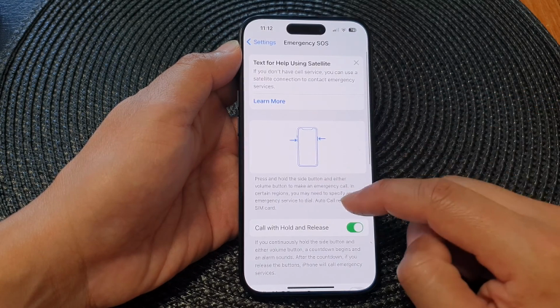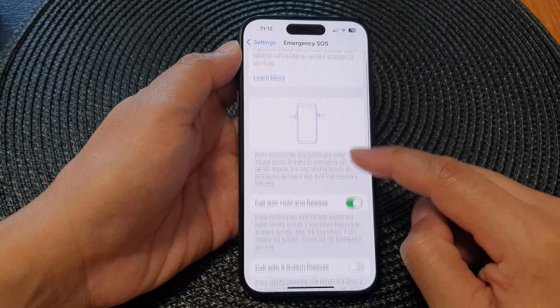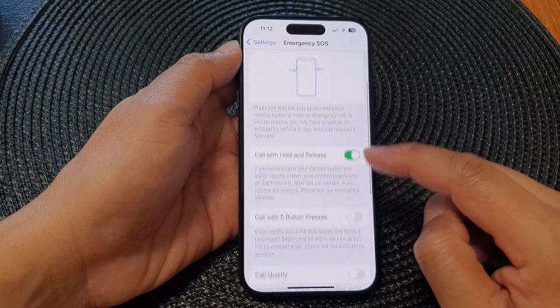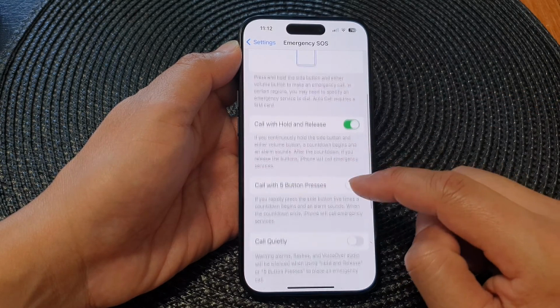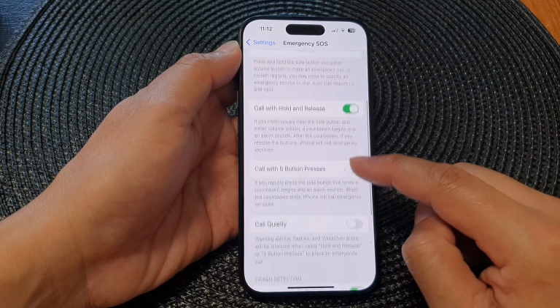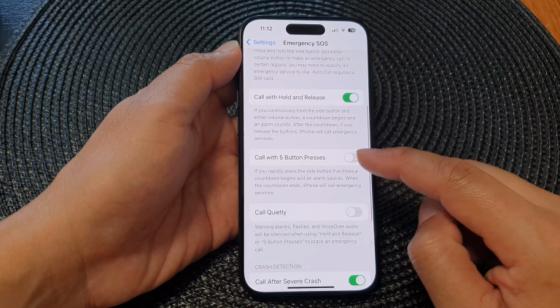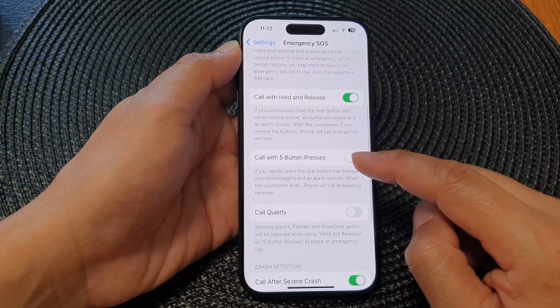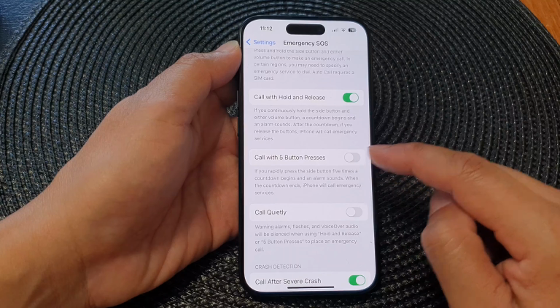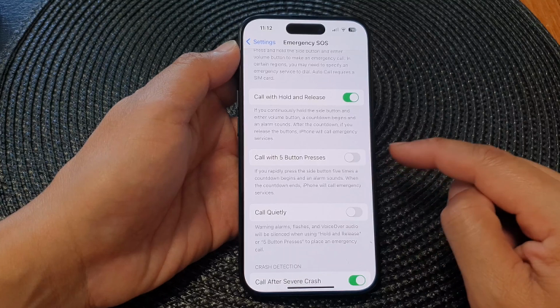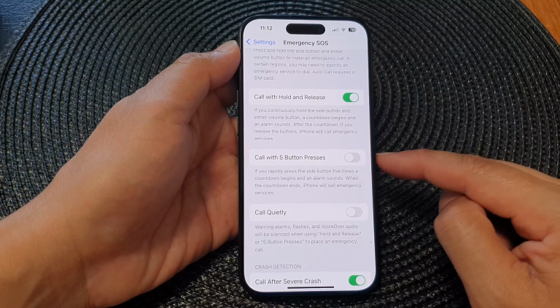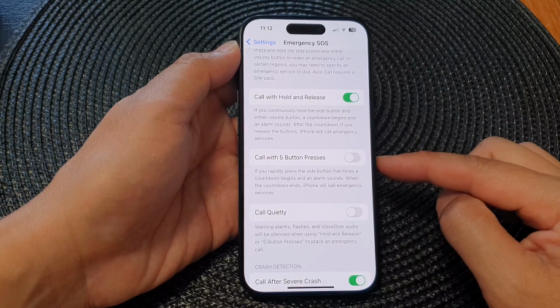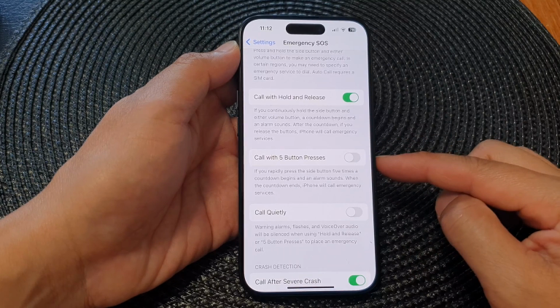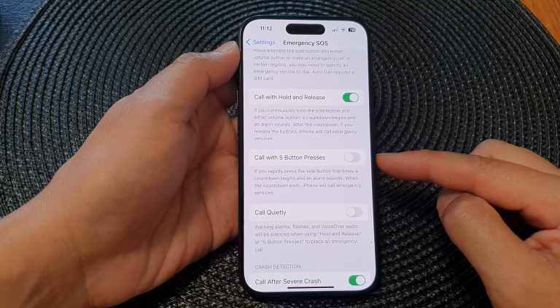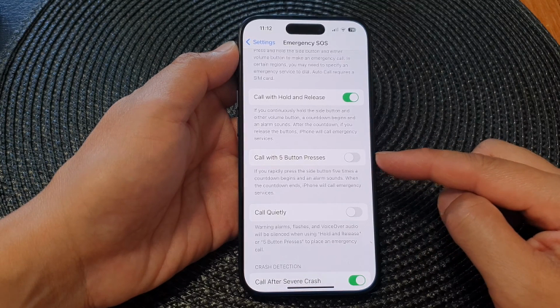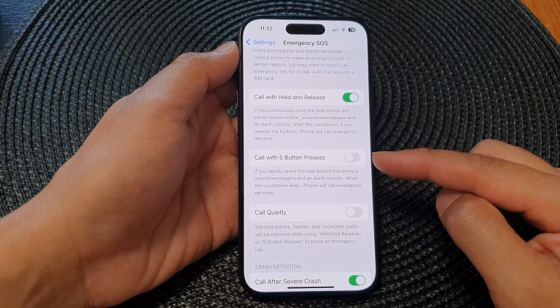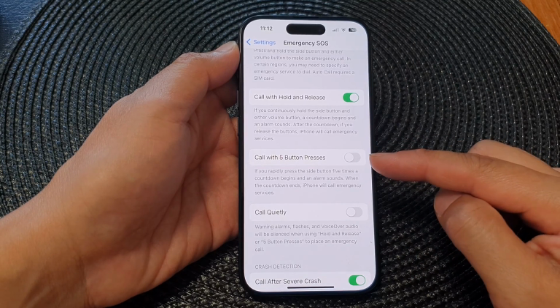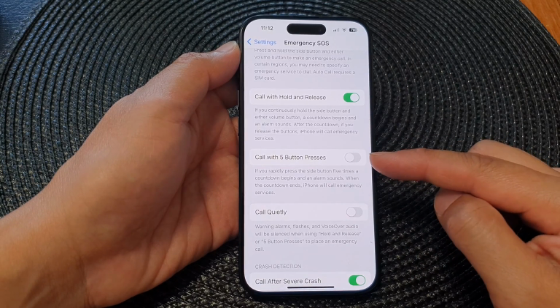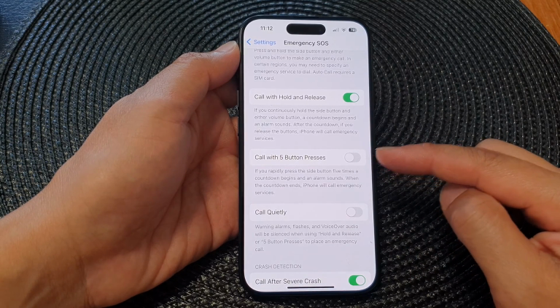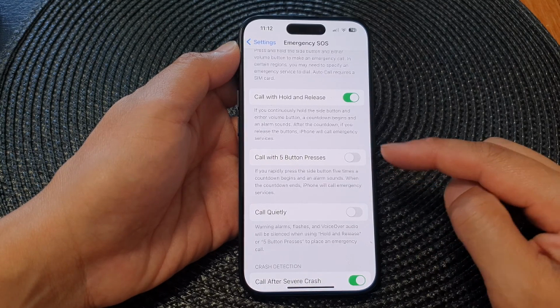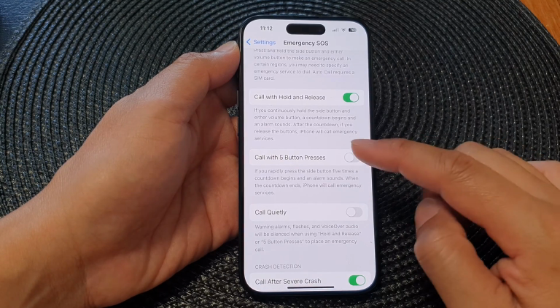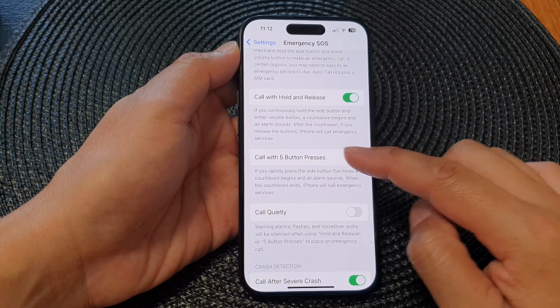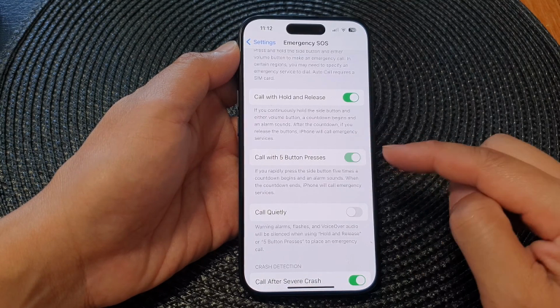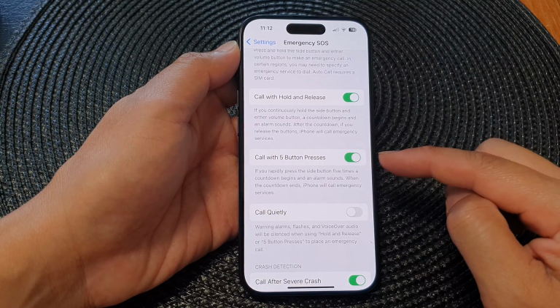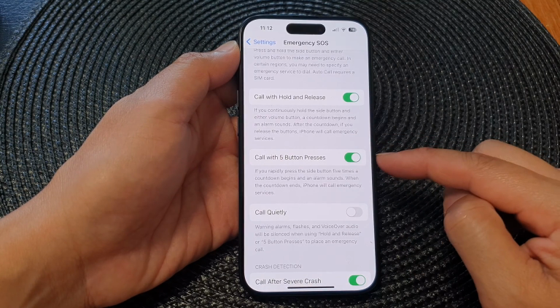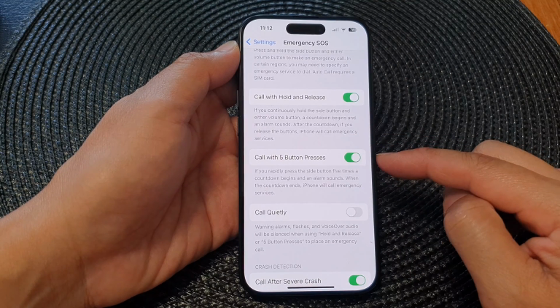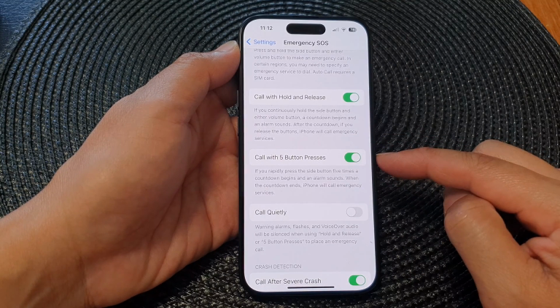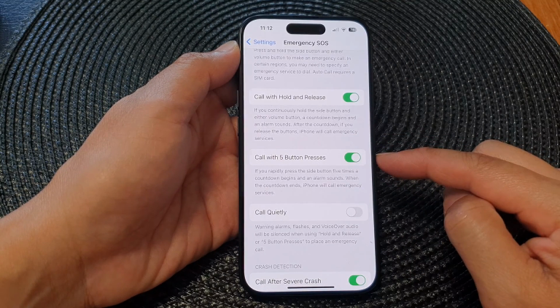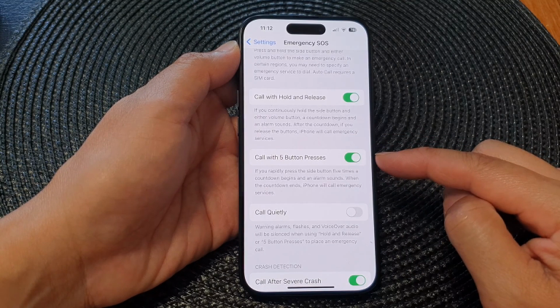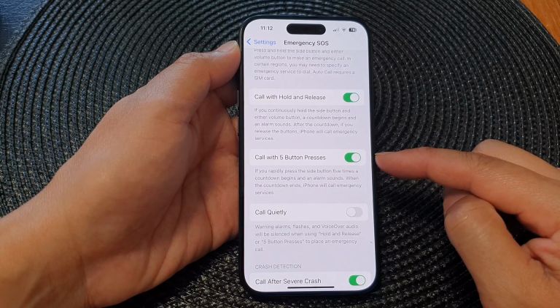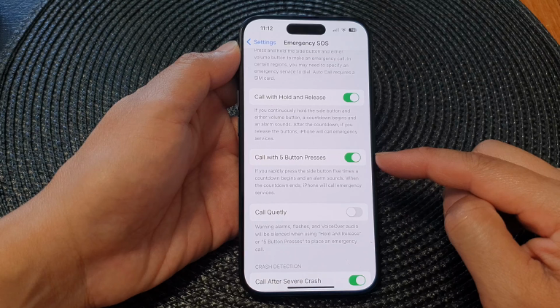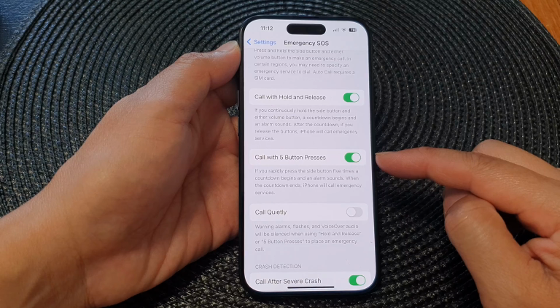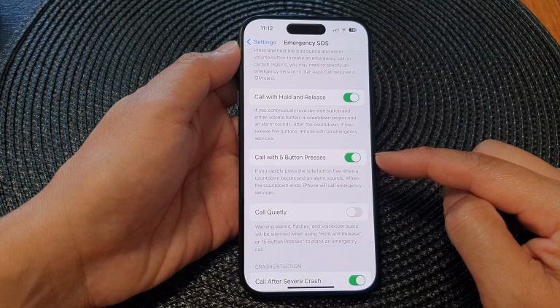Next, scroll down and tap on 'Call with Five Button Presses', then tap the toggle button to switch it on.